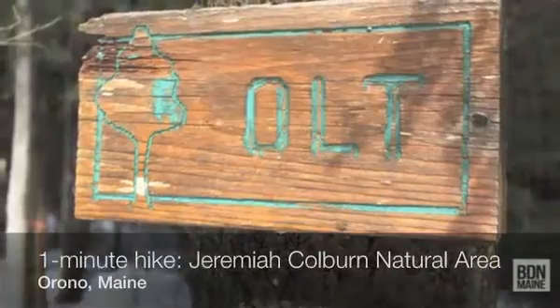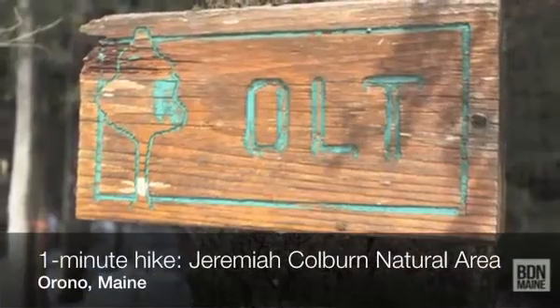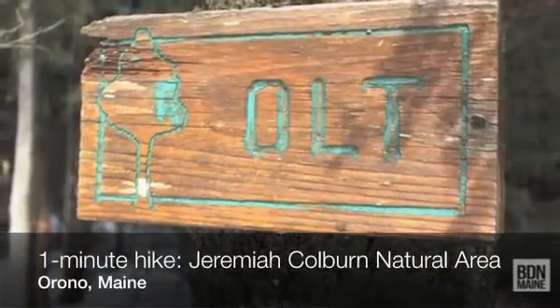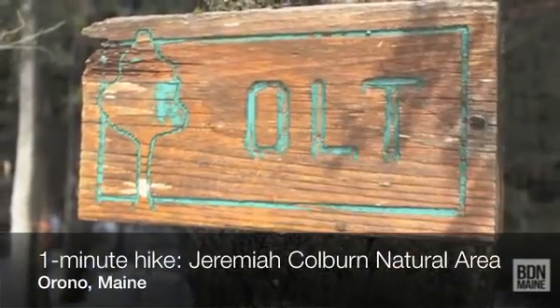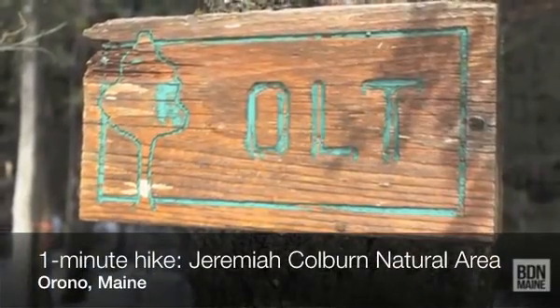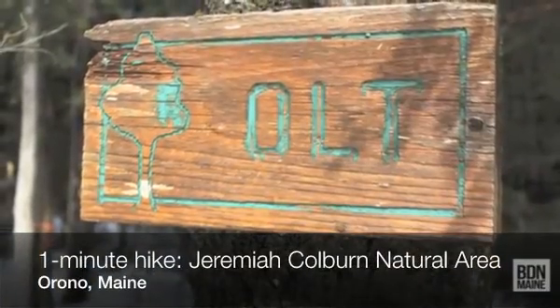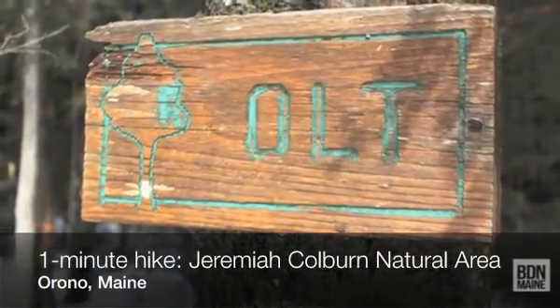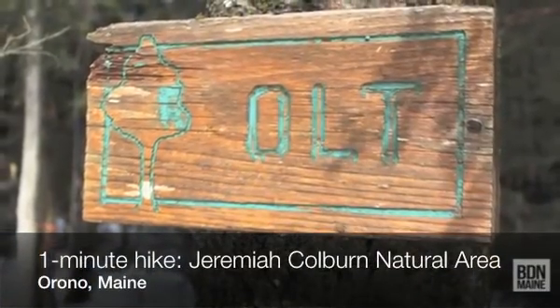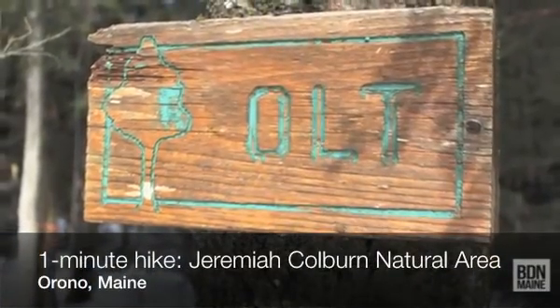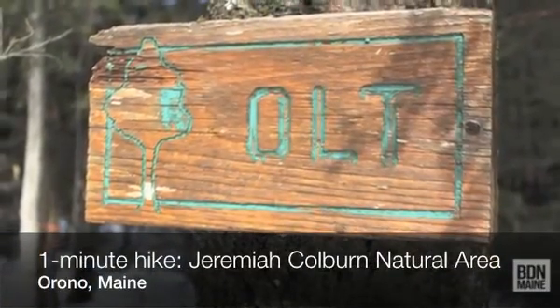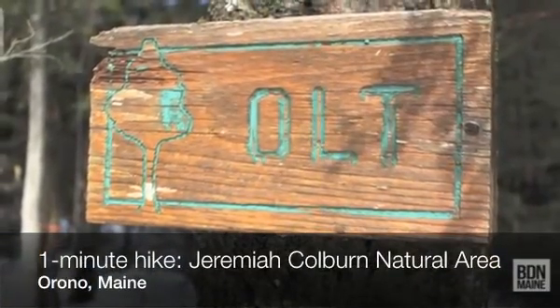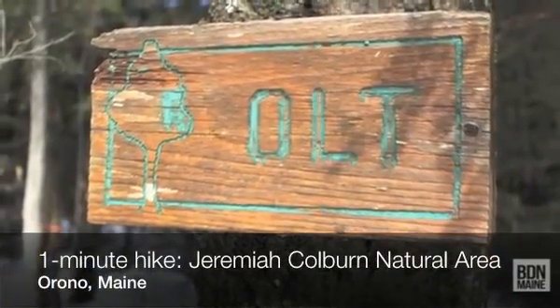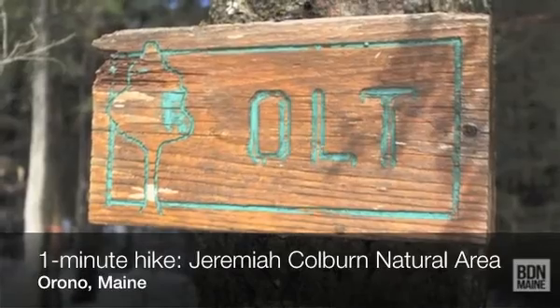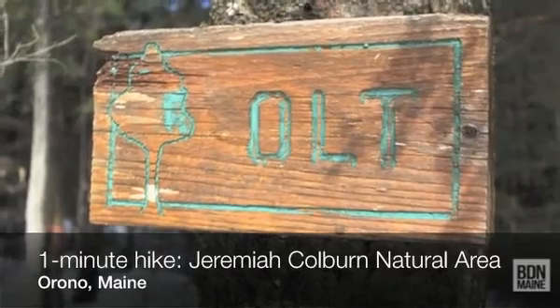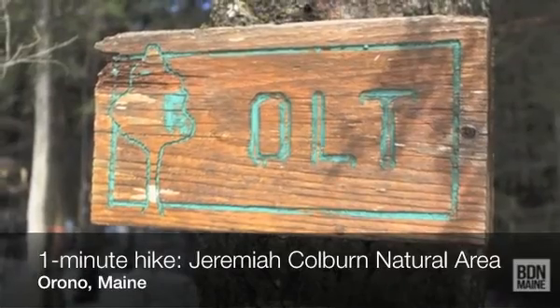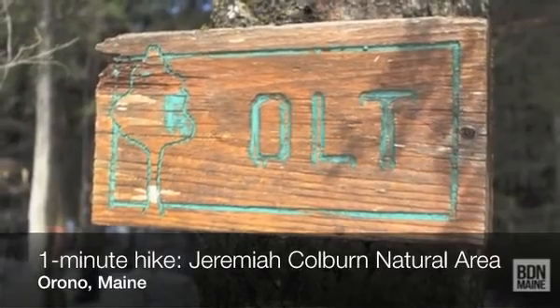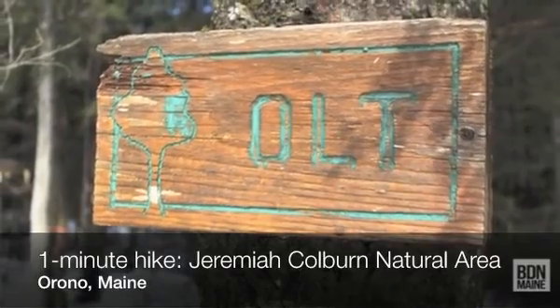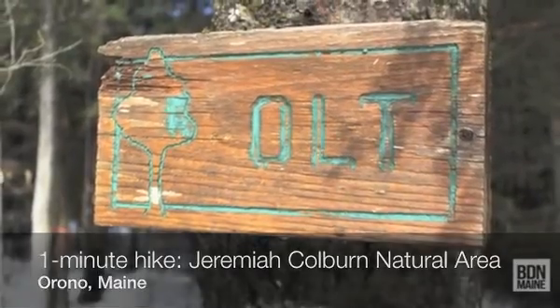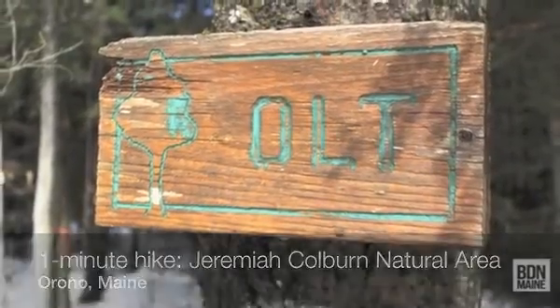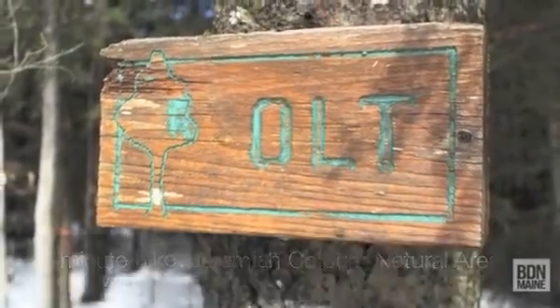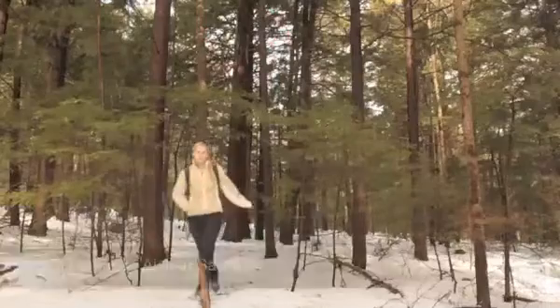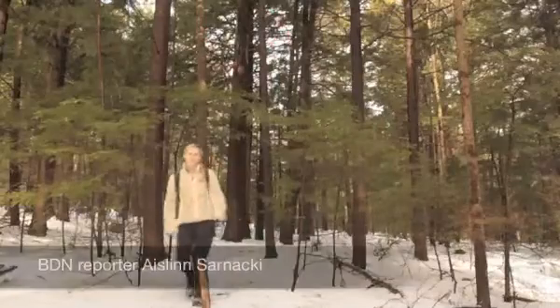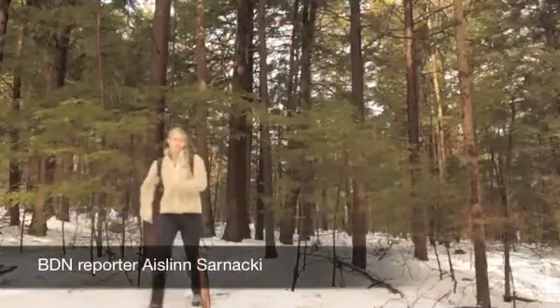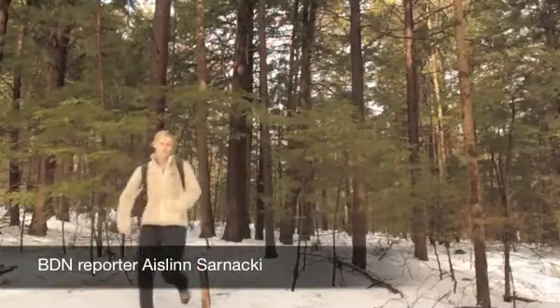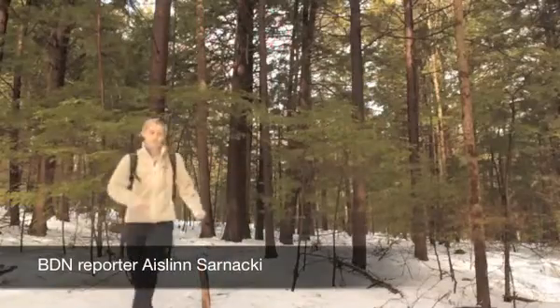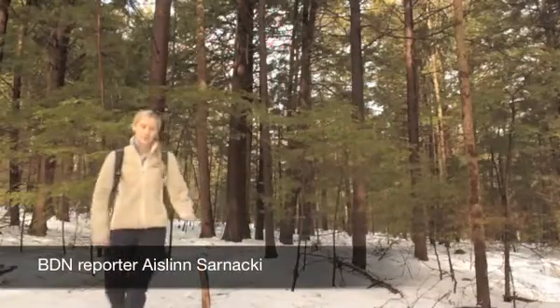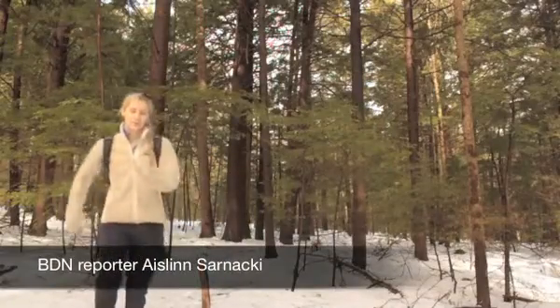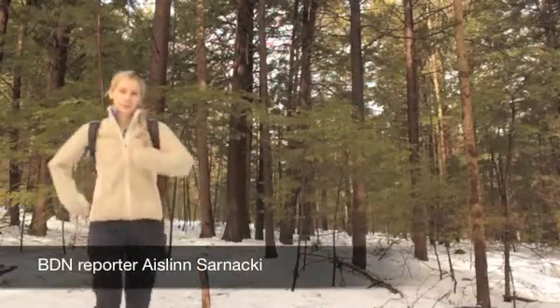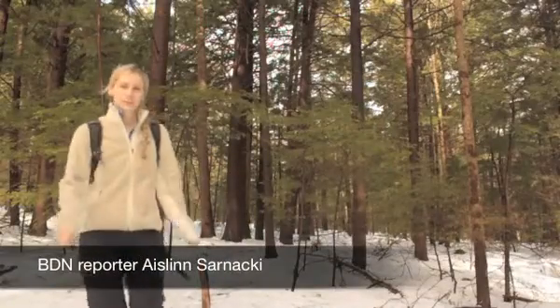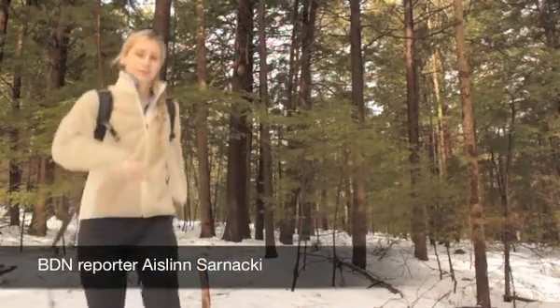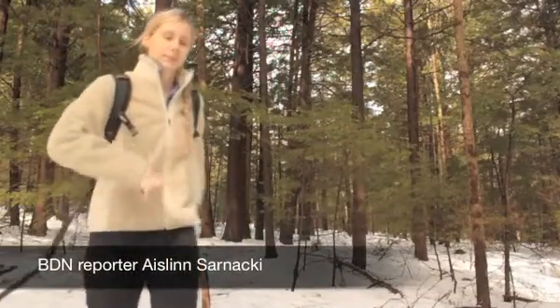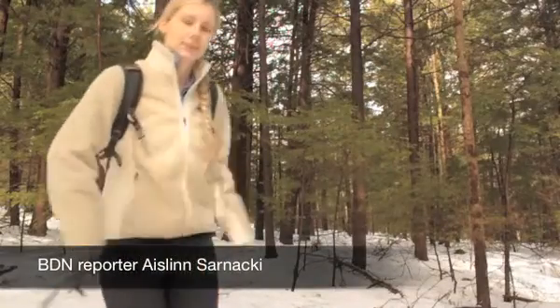This is a one-minute hike of the Jeremiah Colburn Natural Area in Orono with BDN reporter Aislinn Sarnacki.